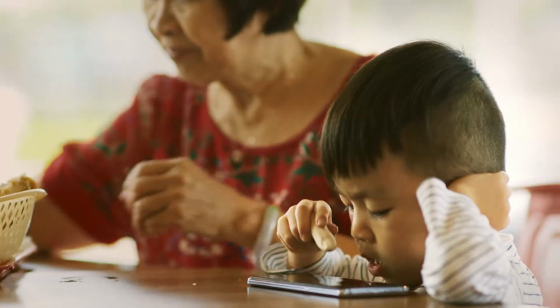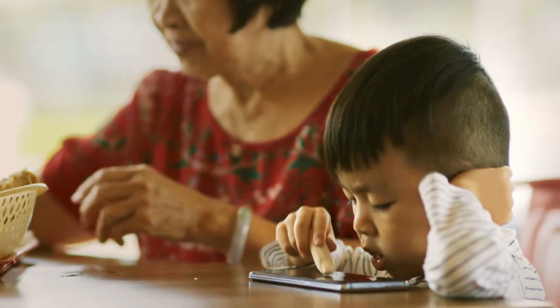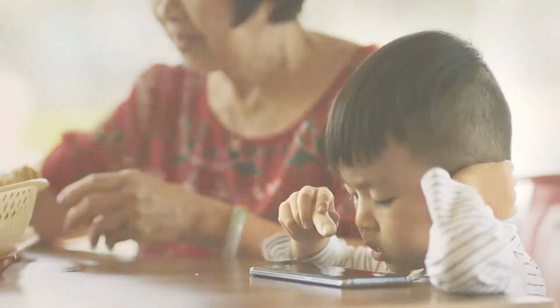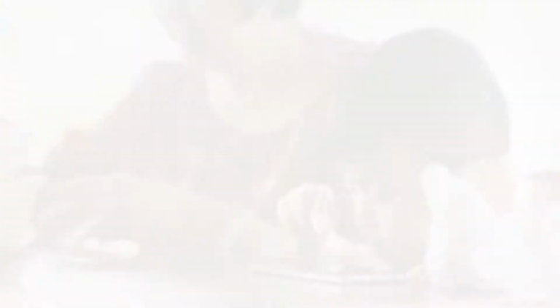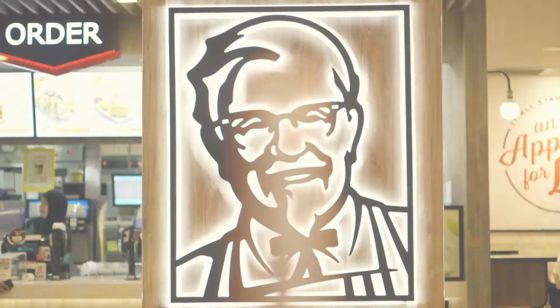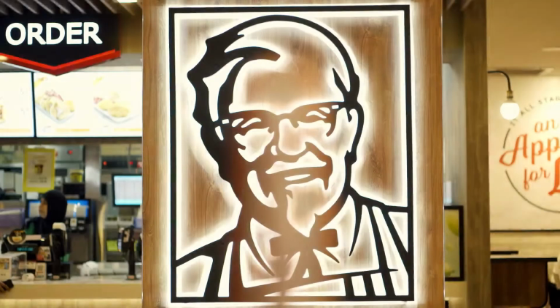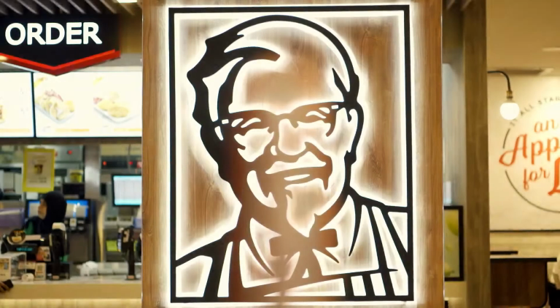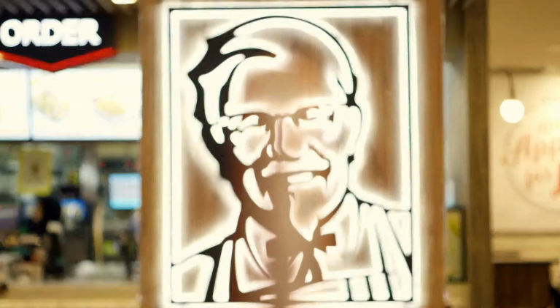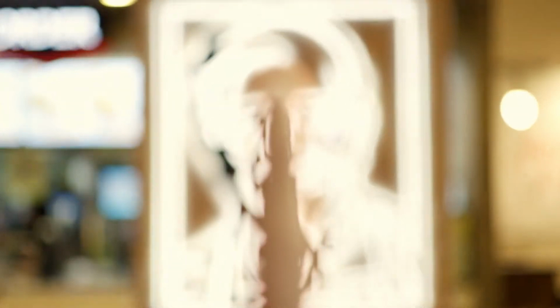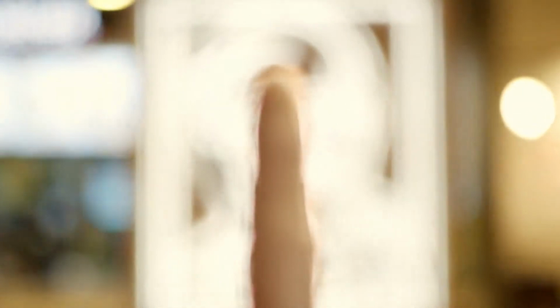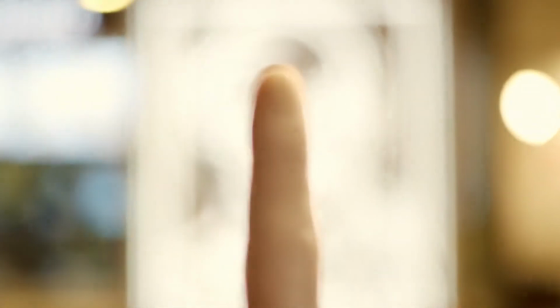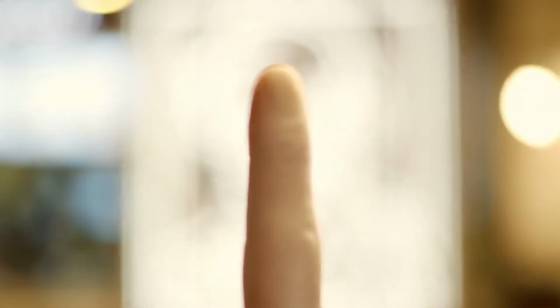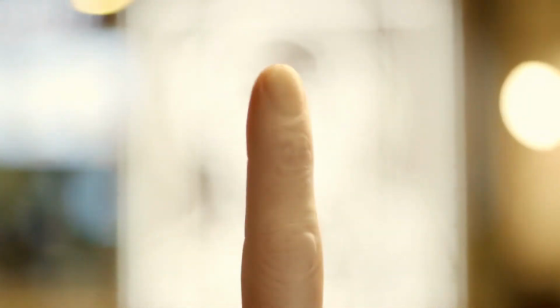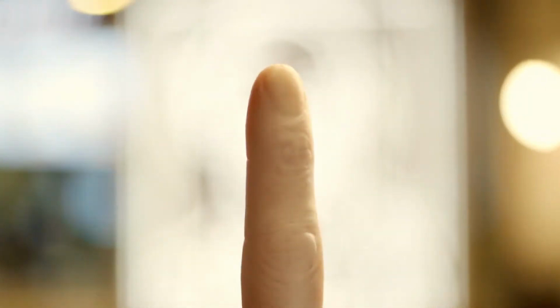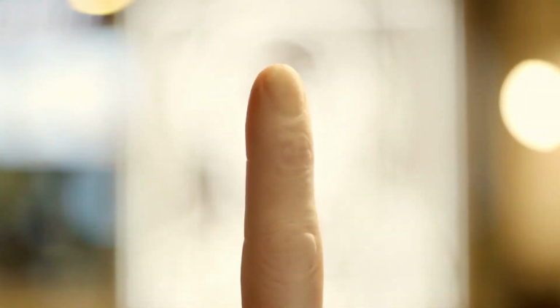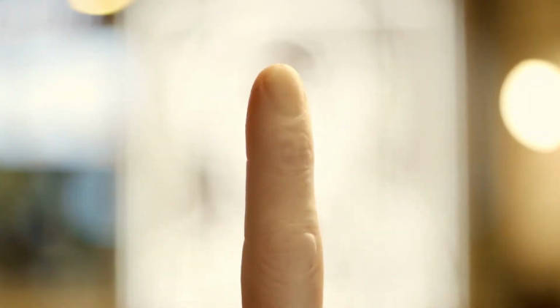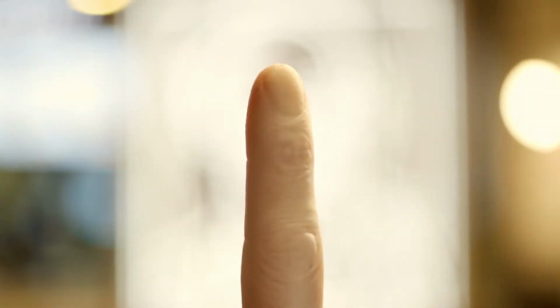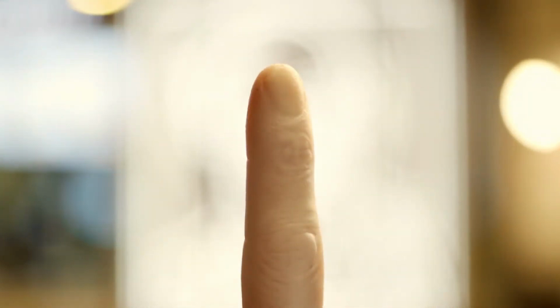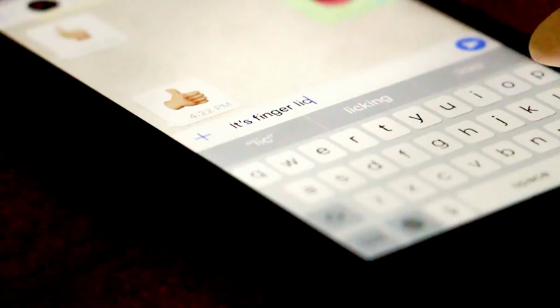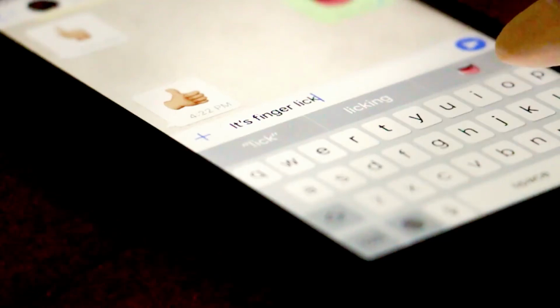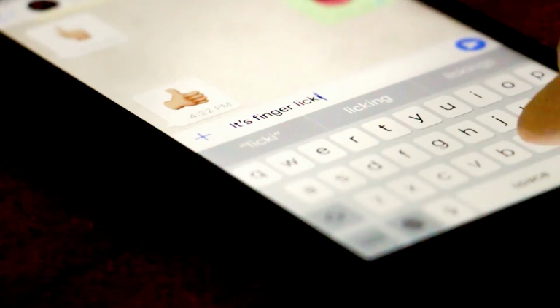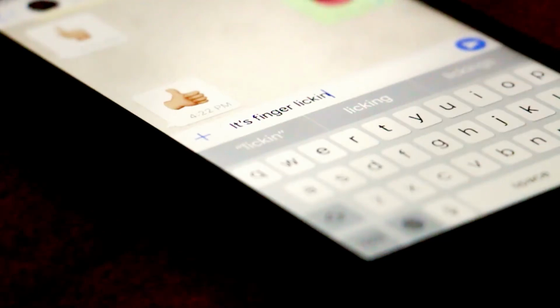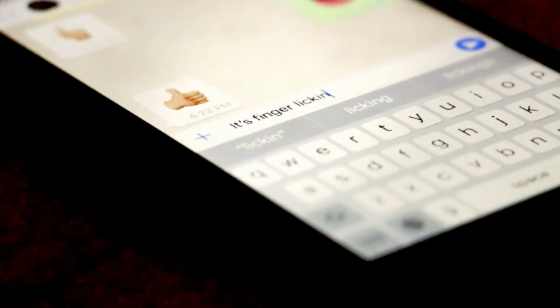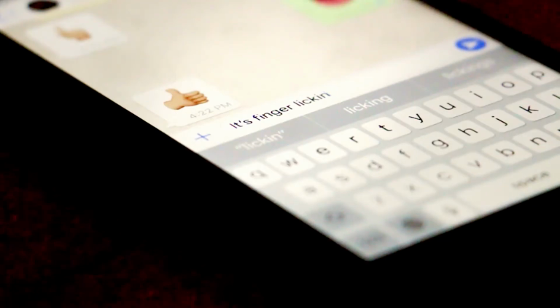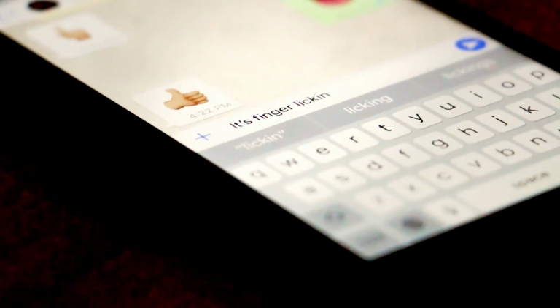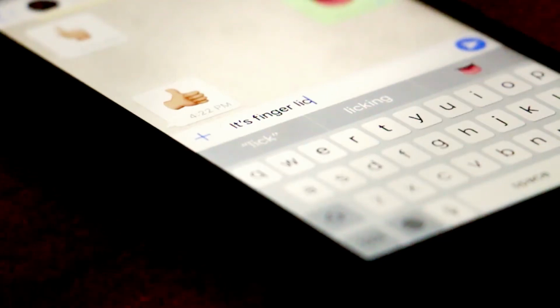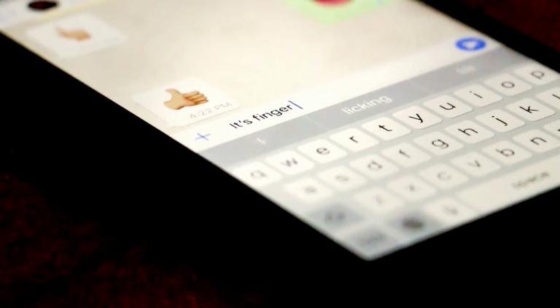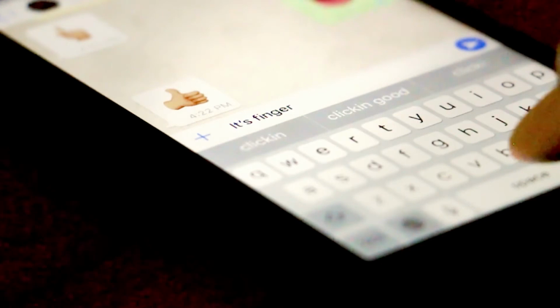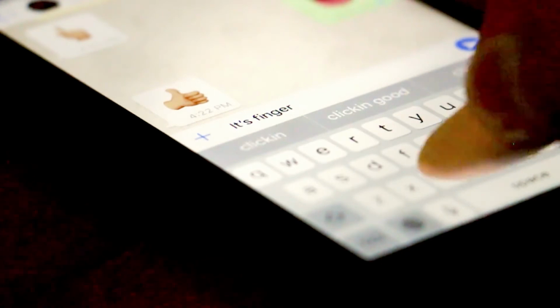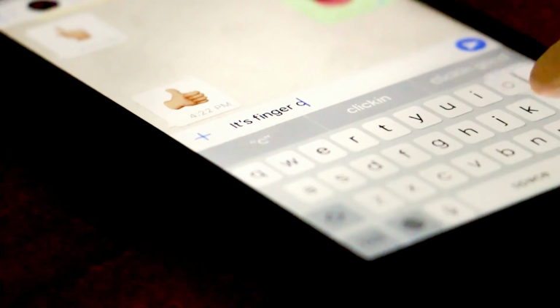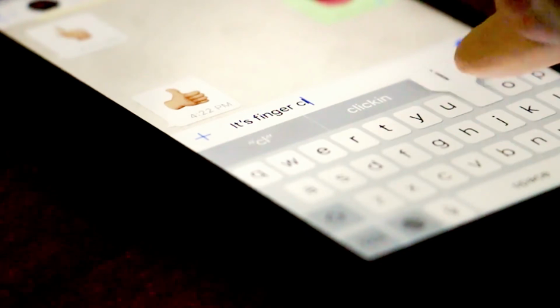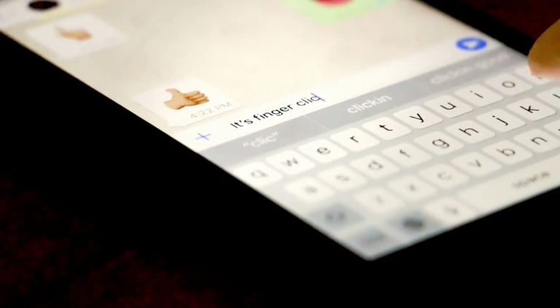The KFC finger. It's finger clickin' good.